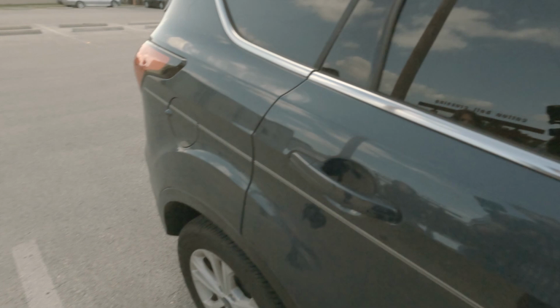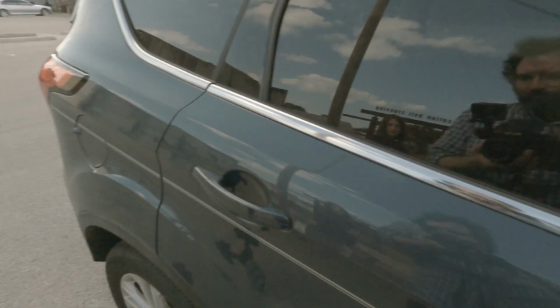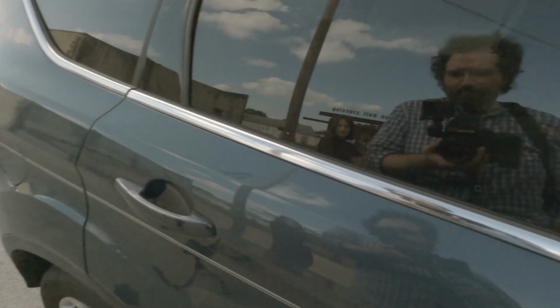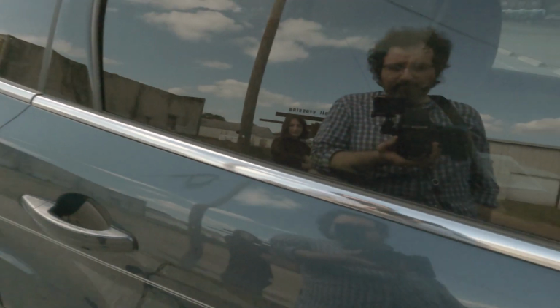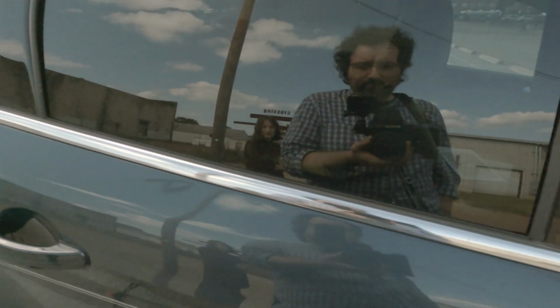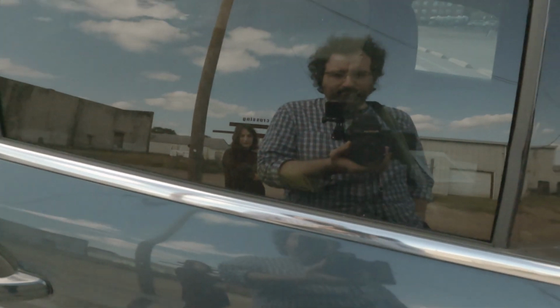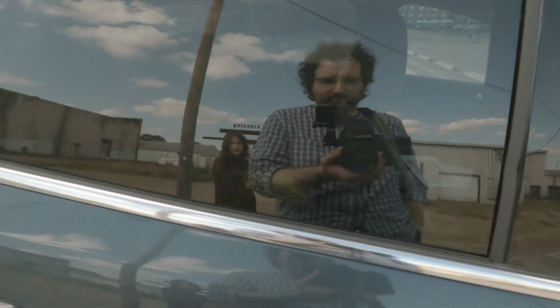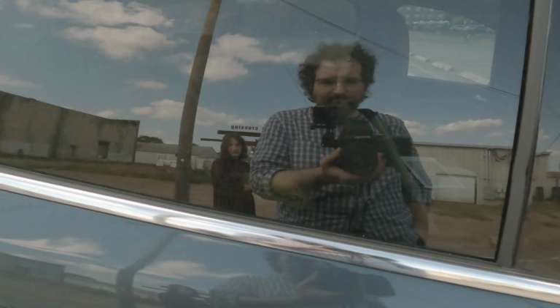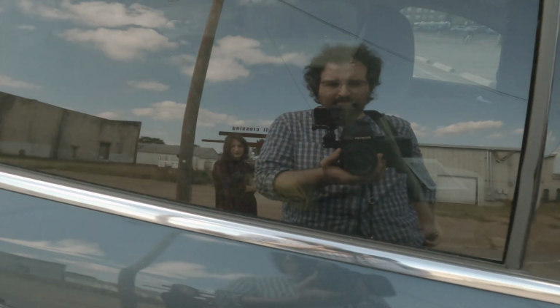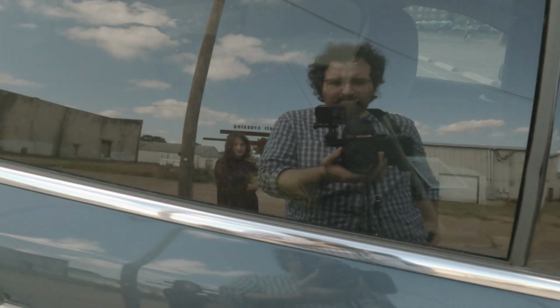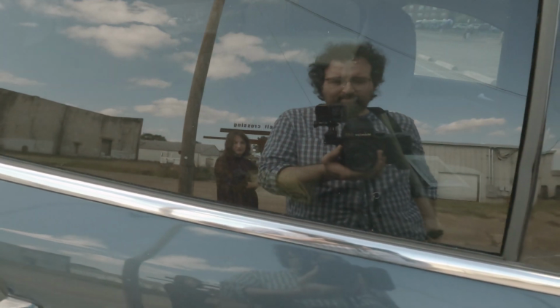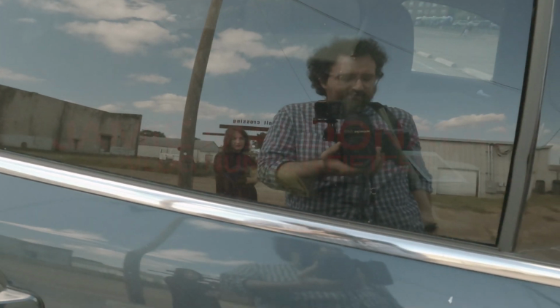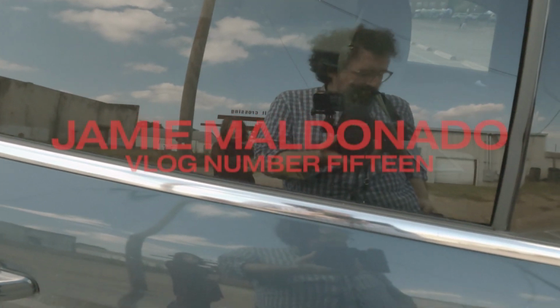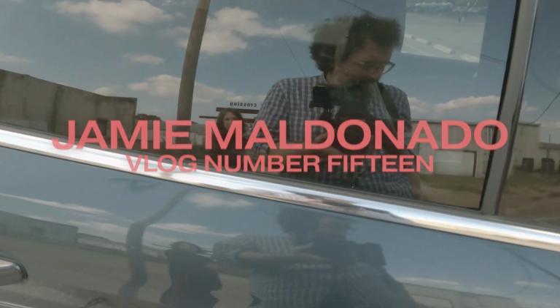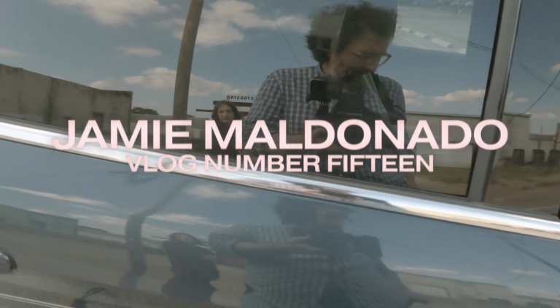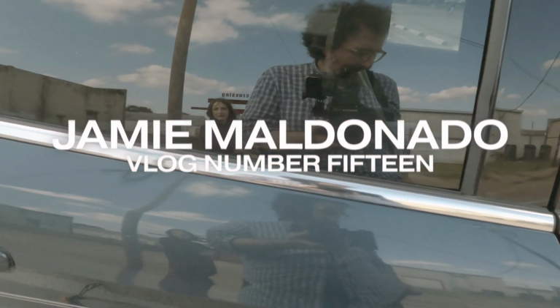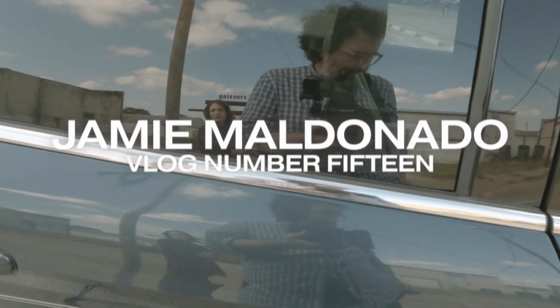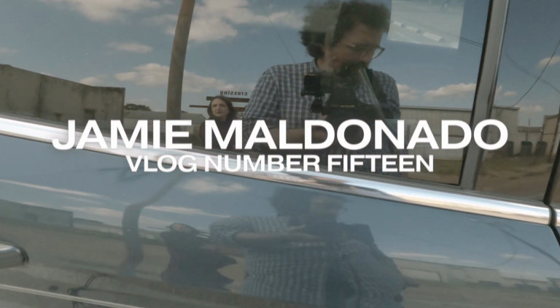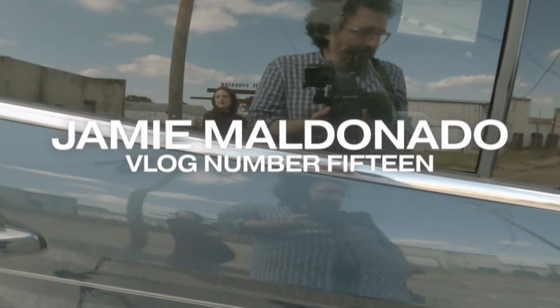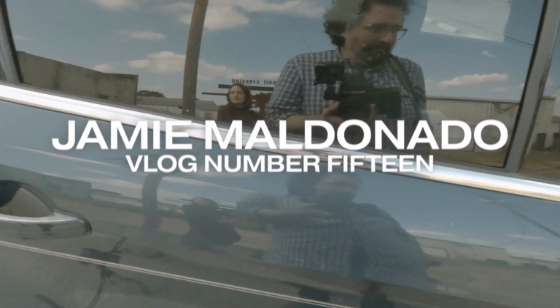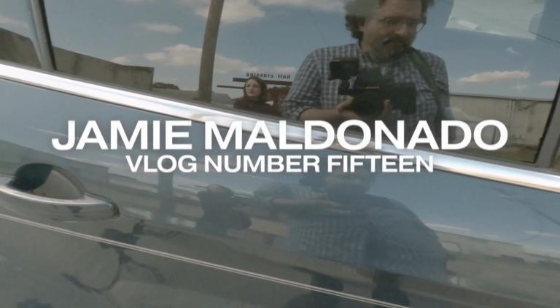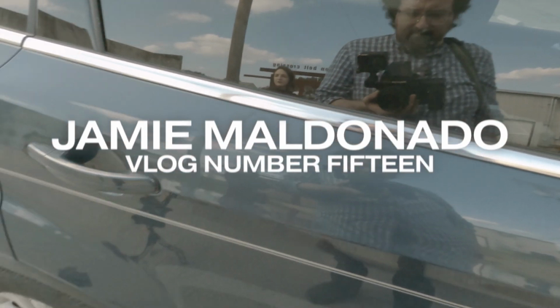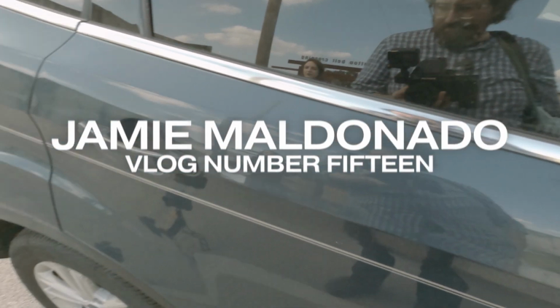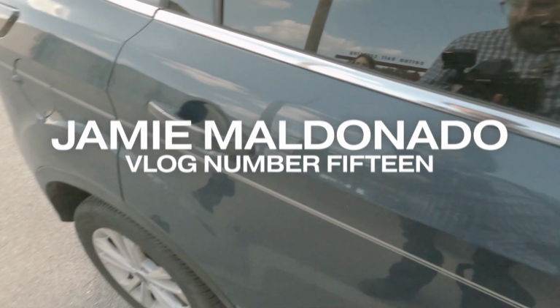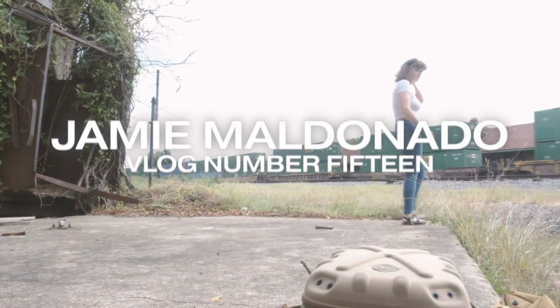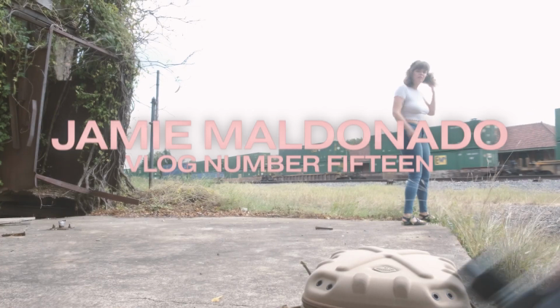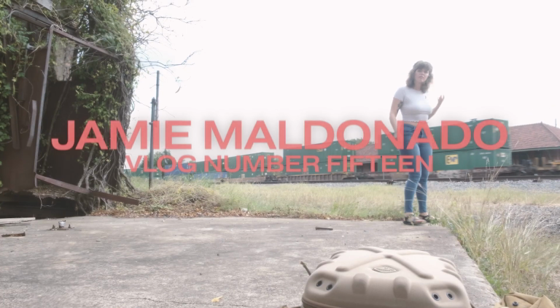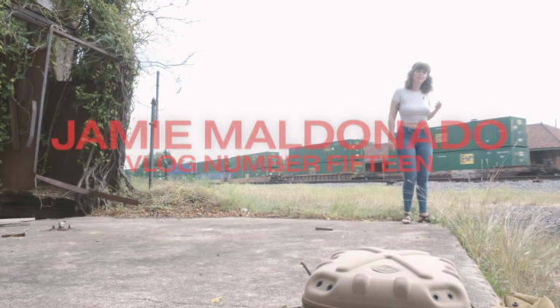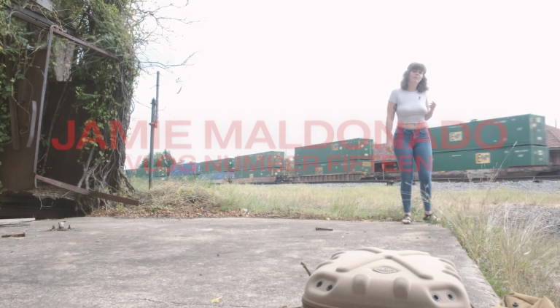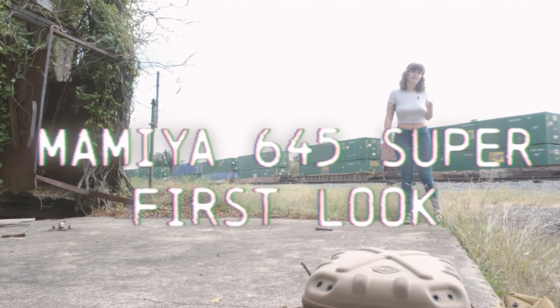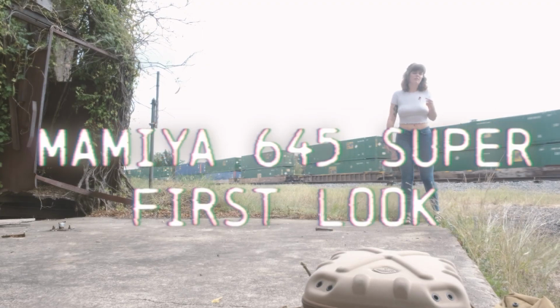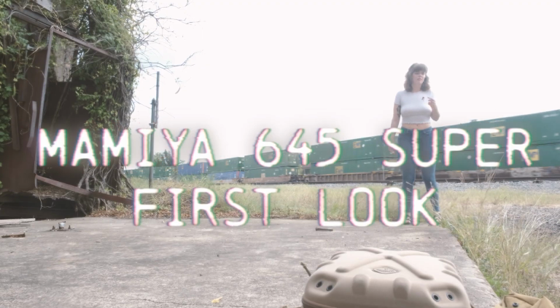I randomly traded for a Mamiya 645 Super medium format camera recently. Let's see if this thing works.